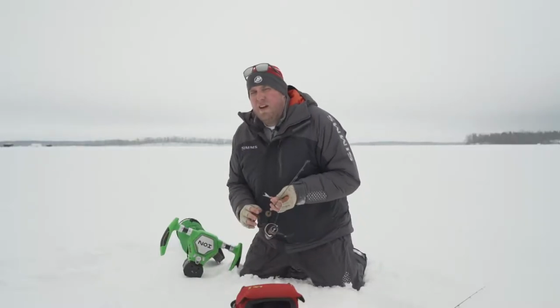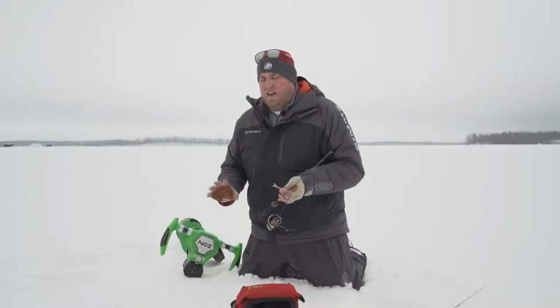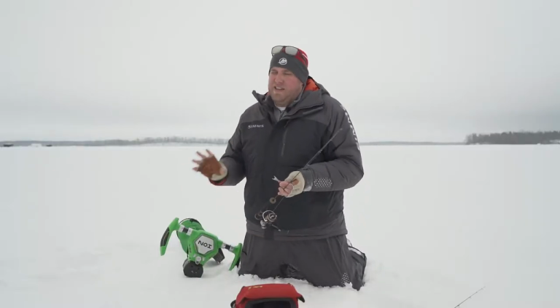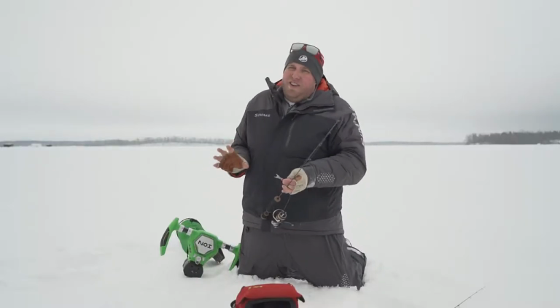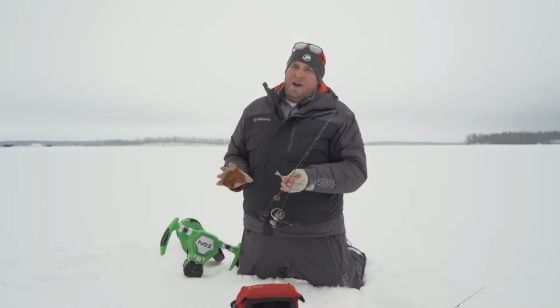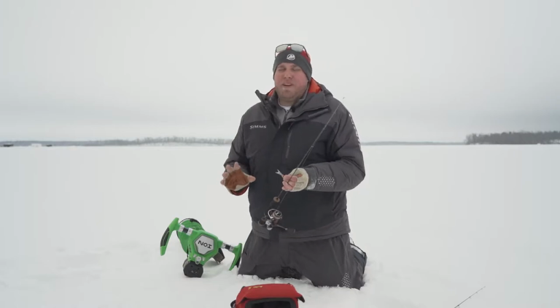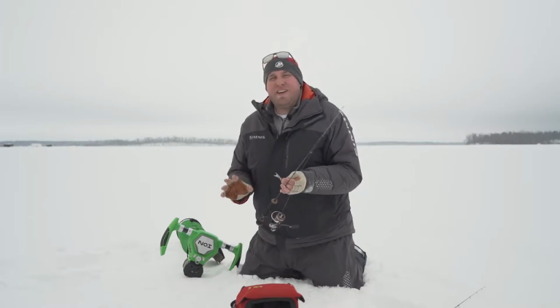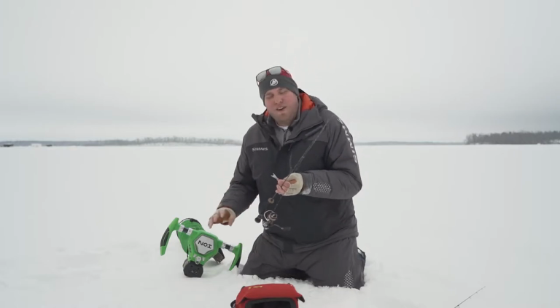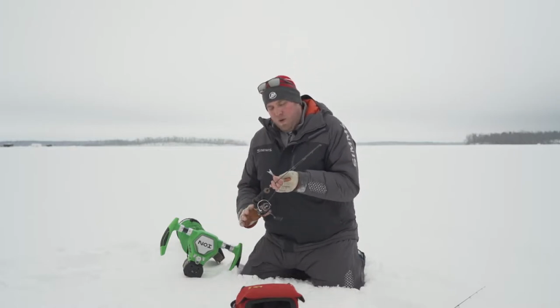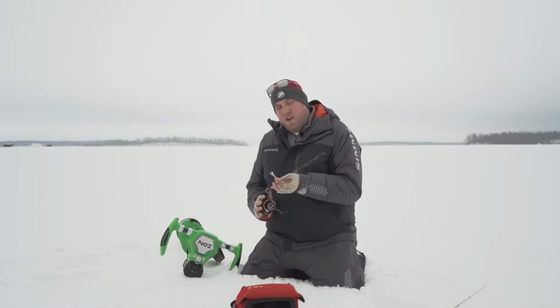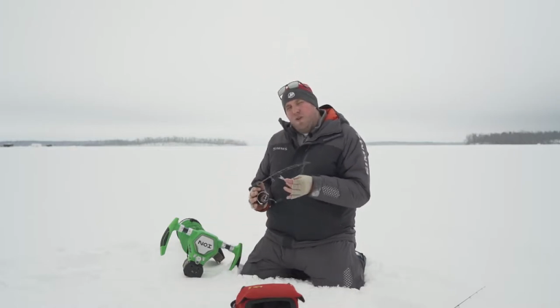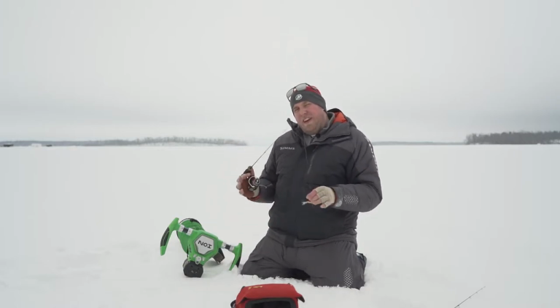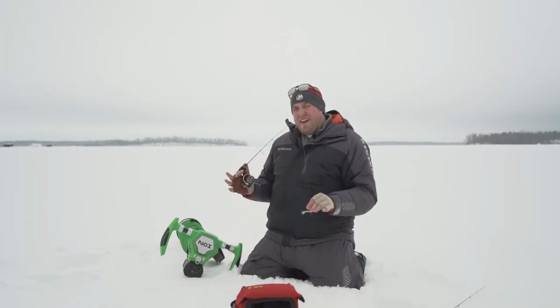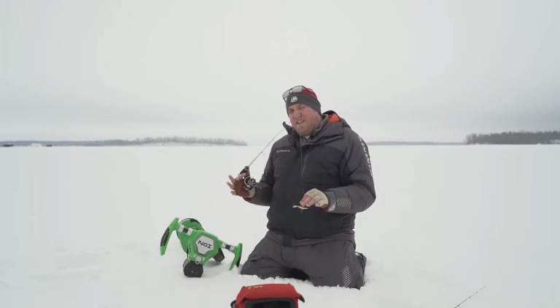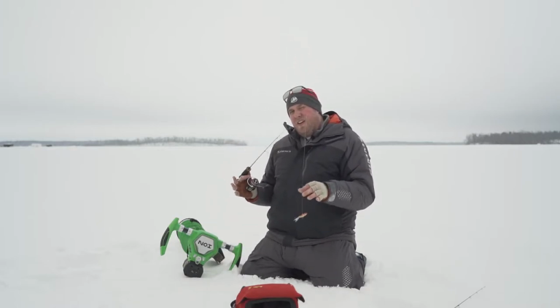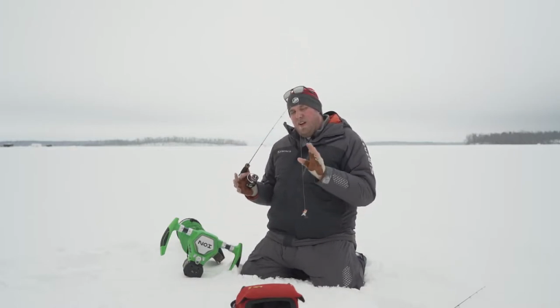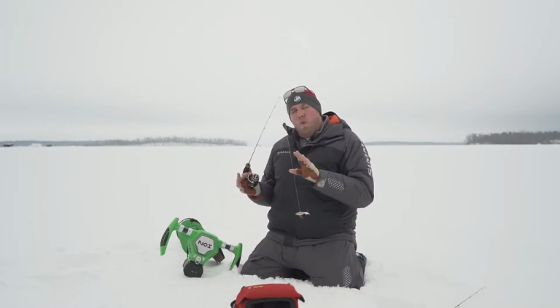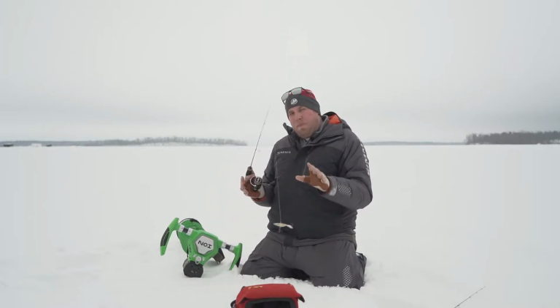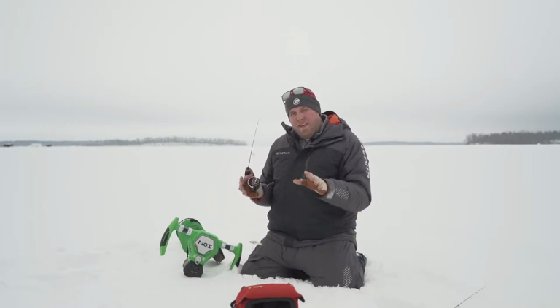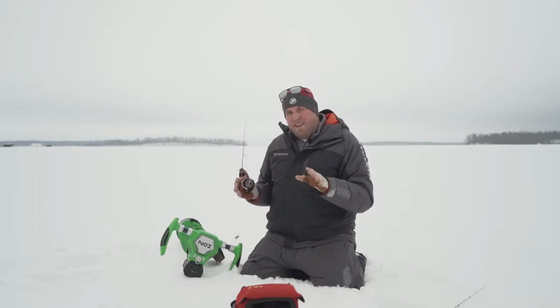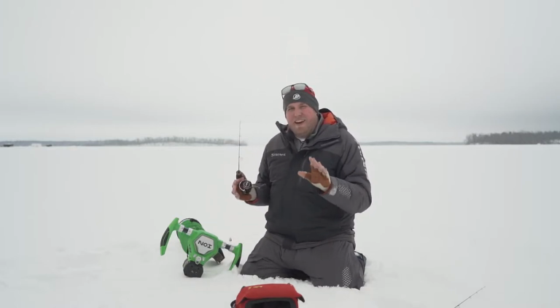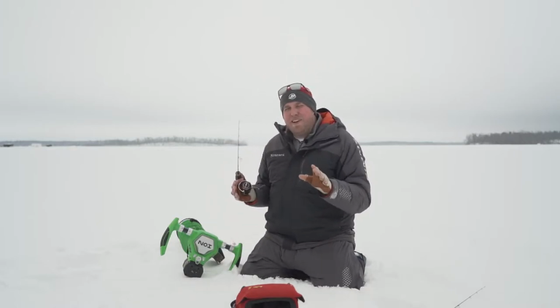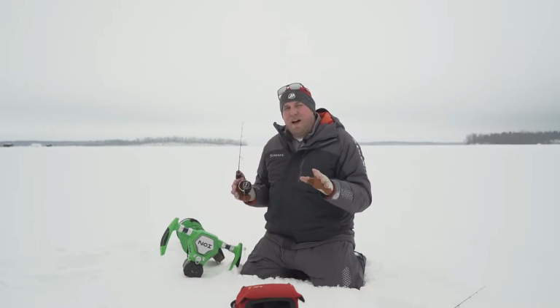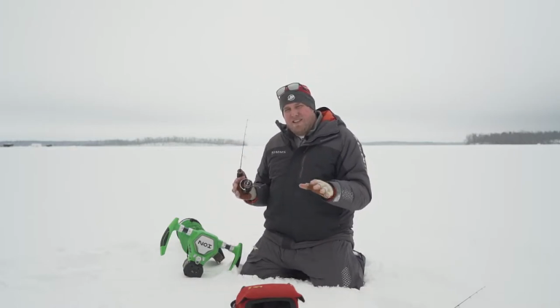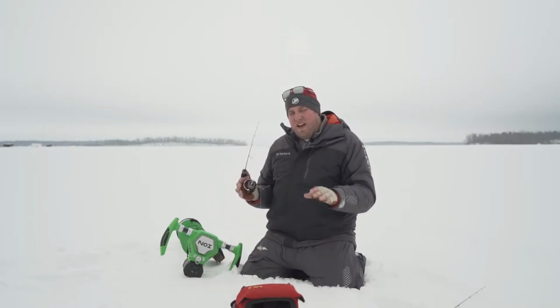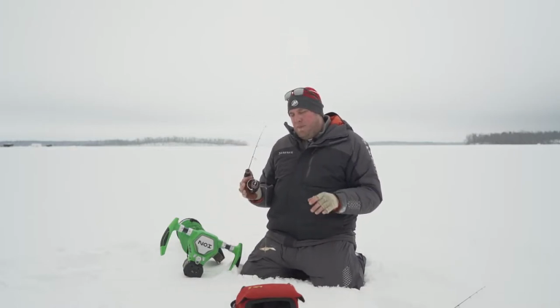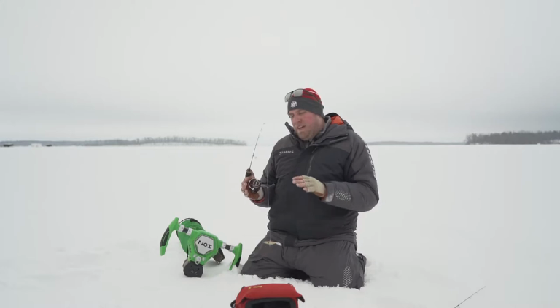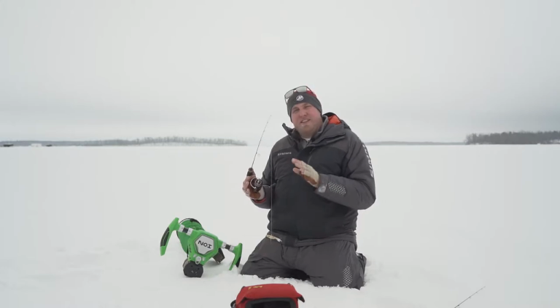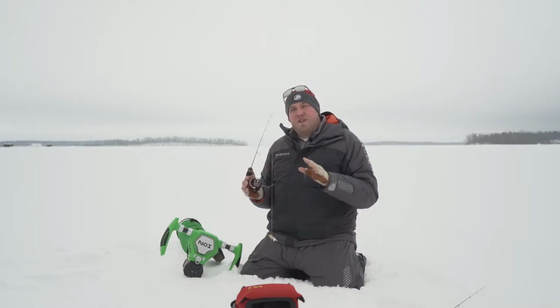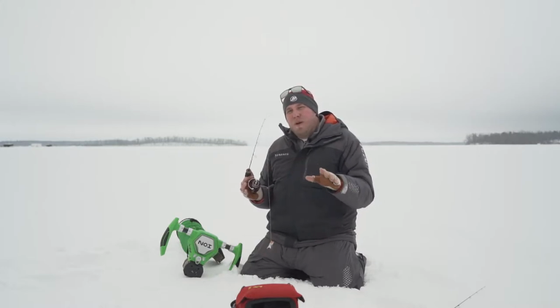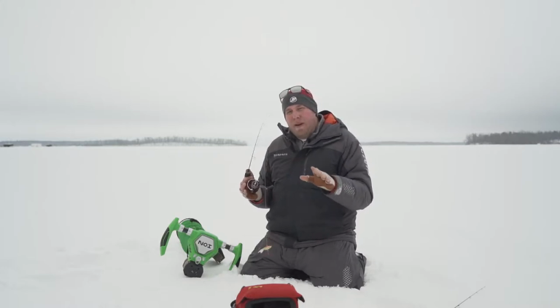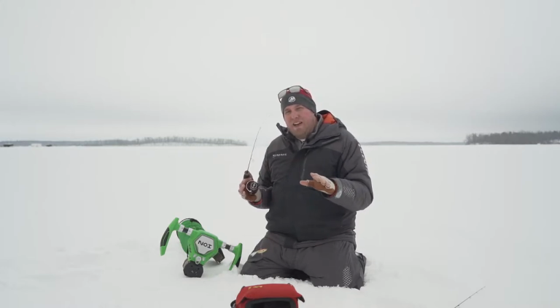Hey guys, Aaron Templin here. We're going to go over the next weapon in the Elliott Rods lineup. This is the Rippin' Eyes.